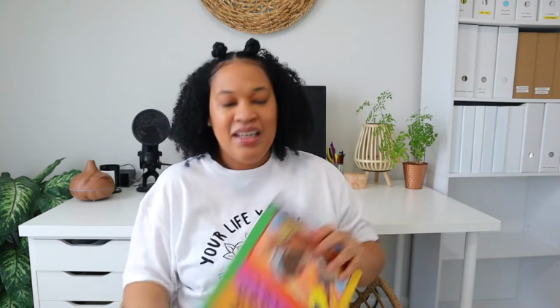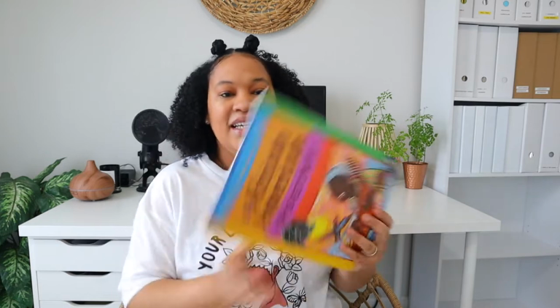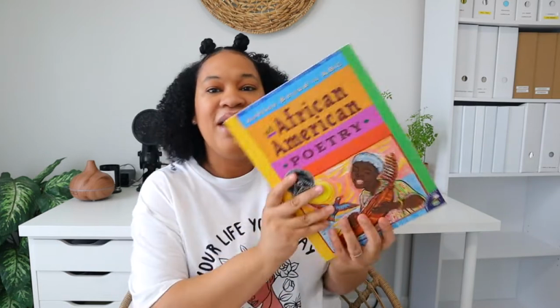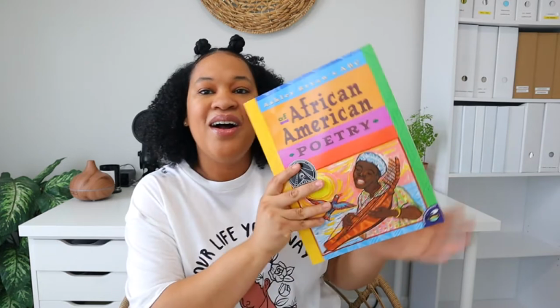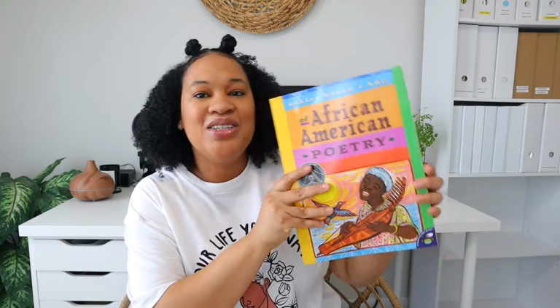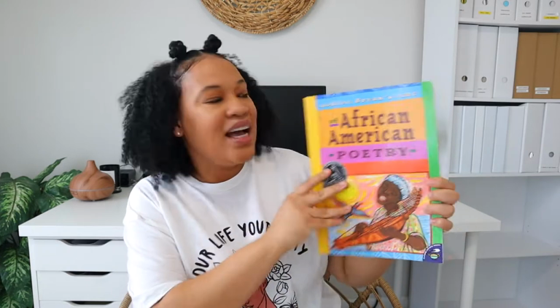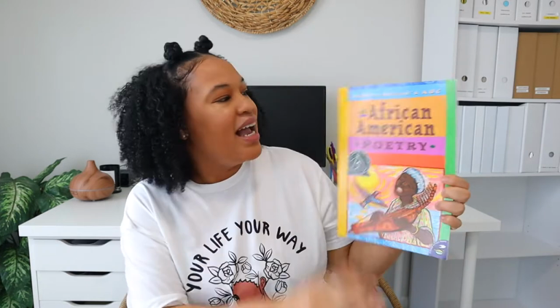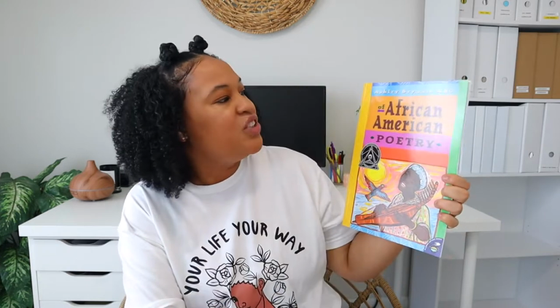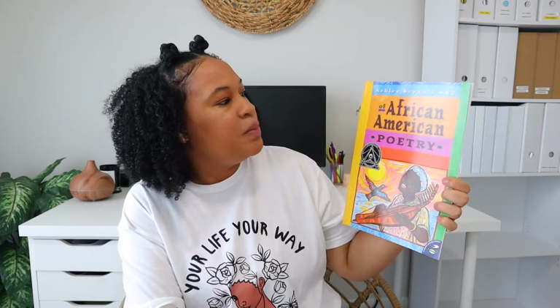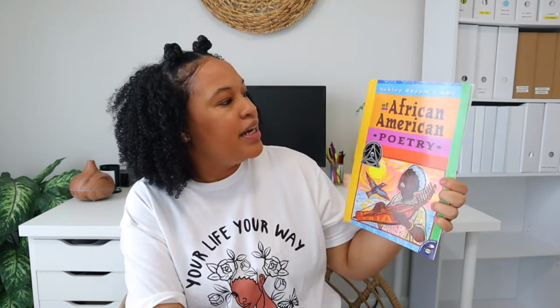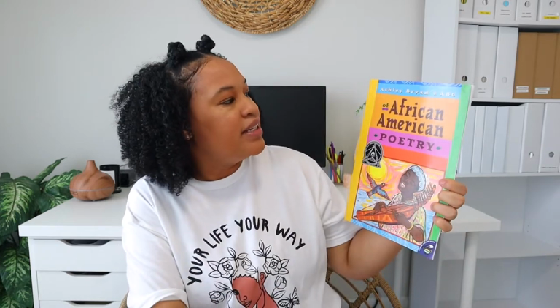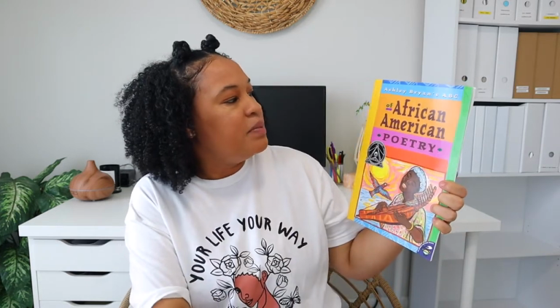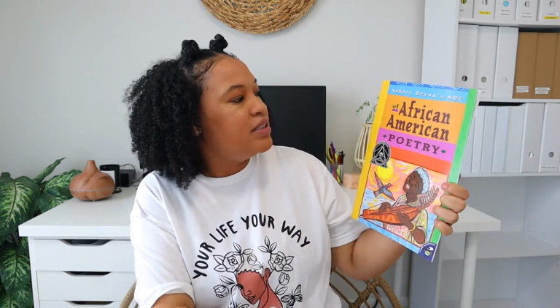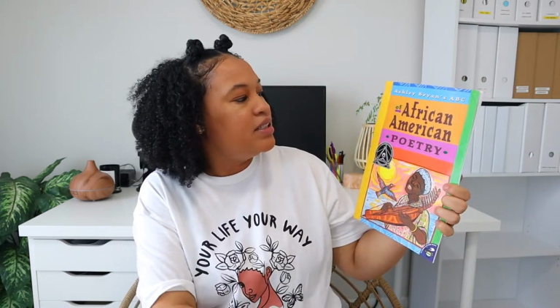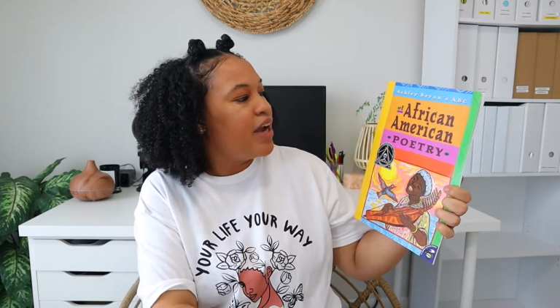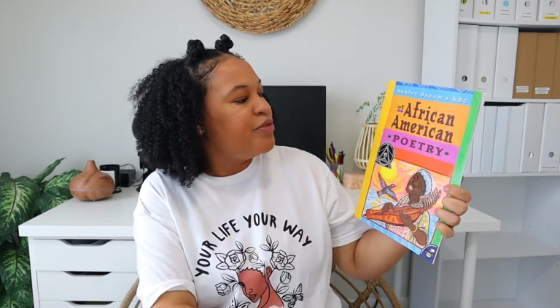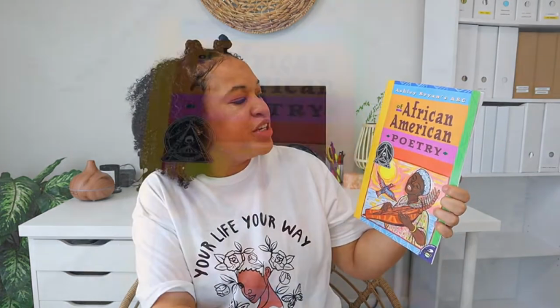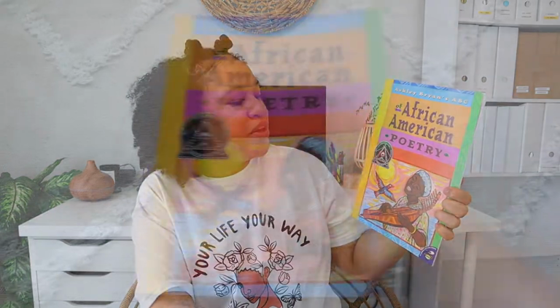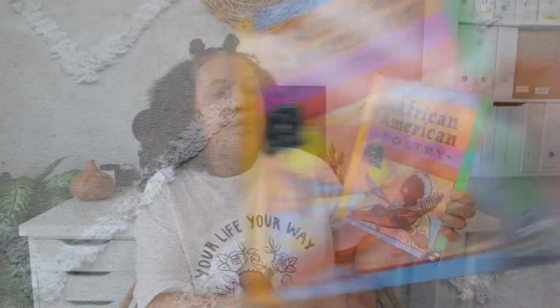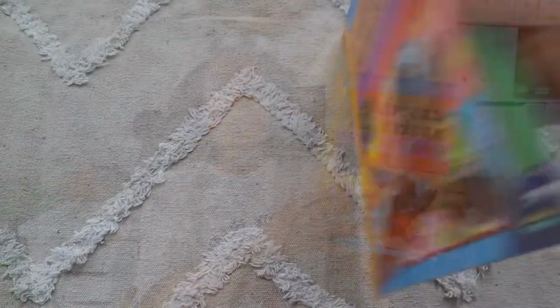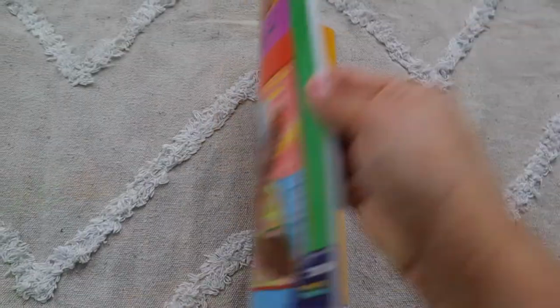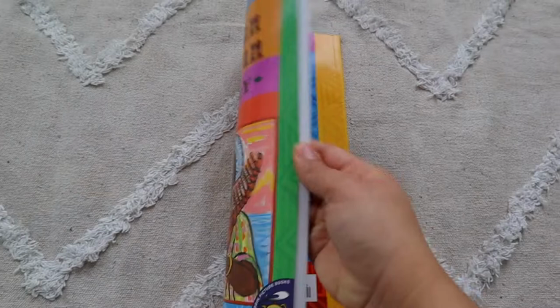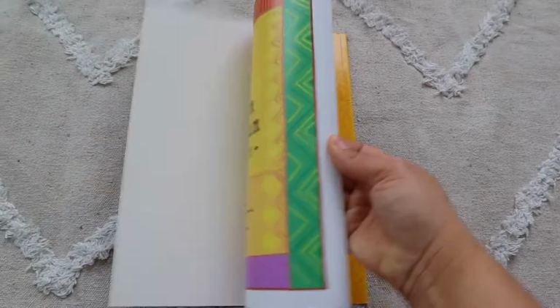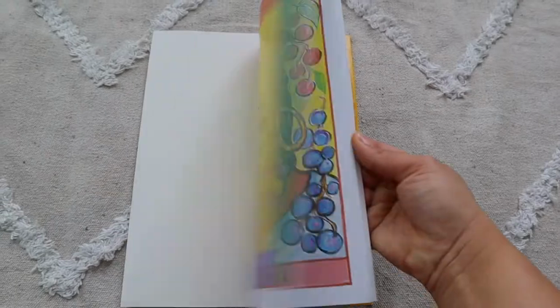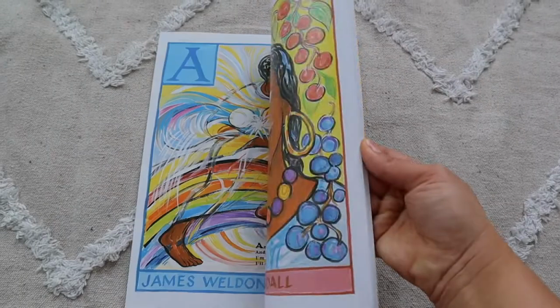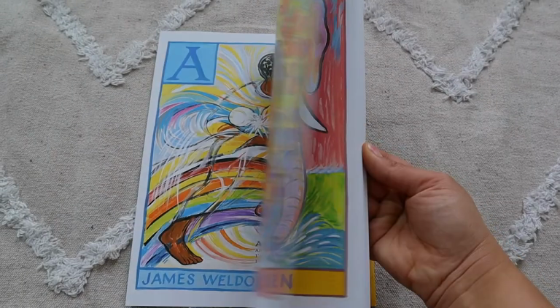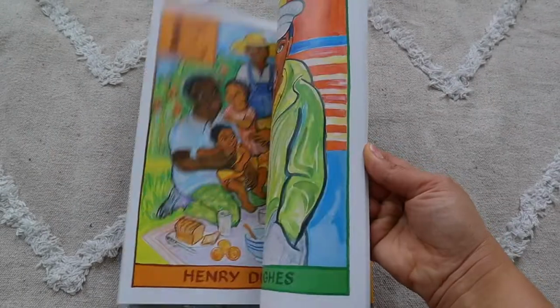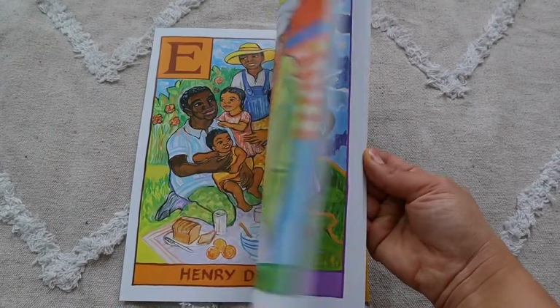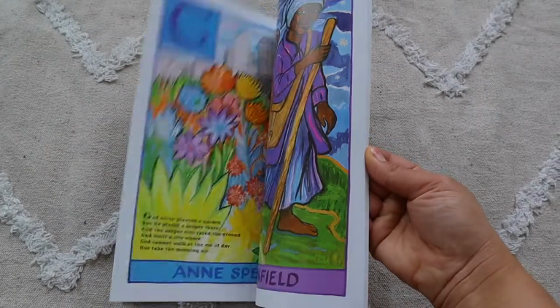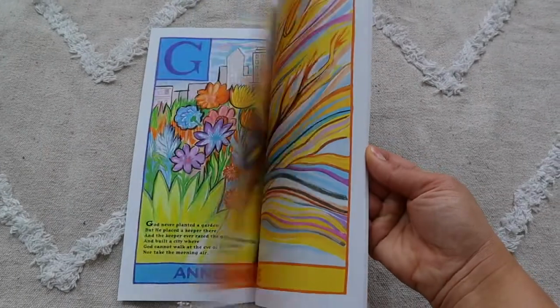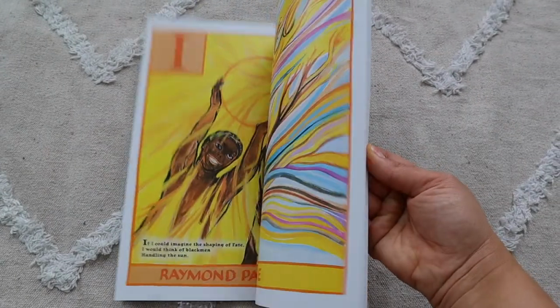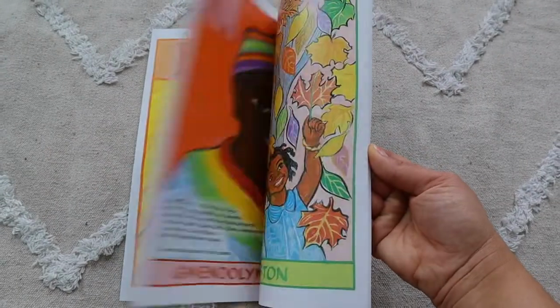I also got Ashley Bryan's ABCs of African American Poetry to go along with our poetry tea time as well.